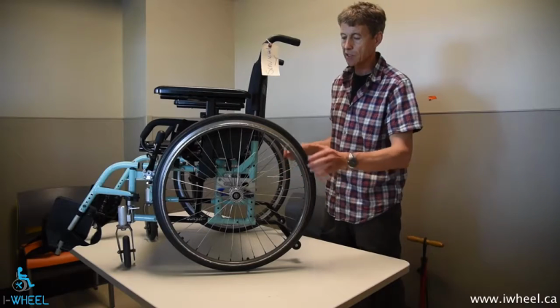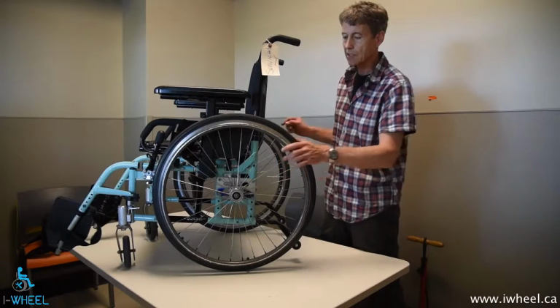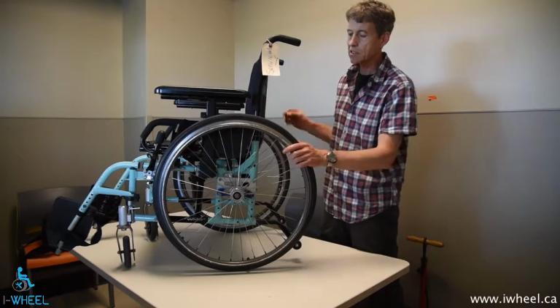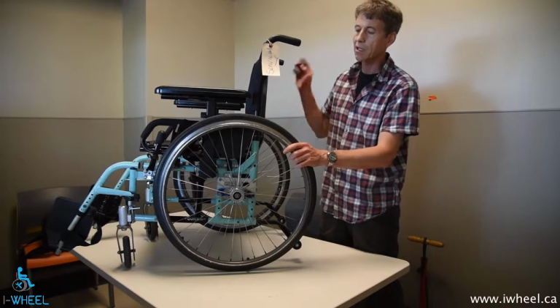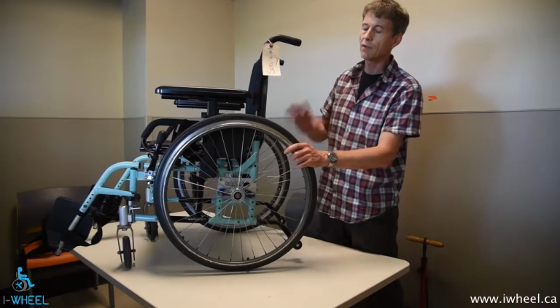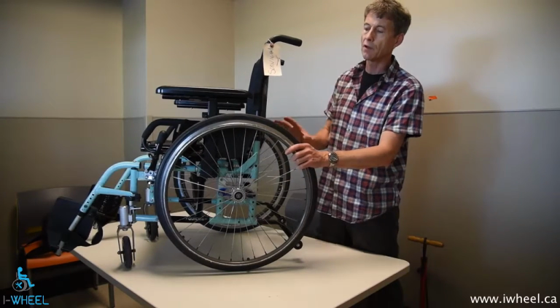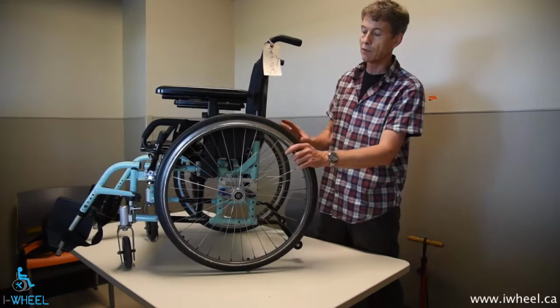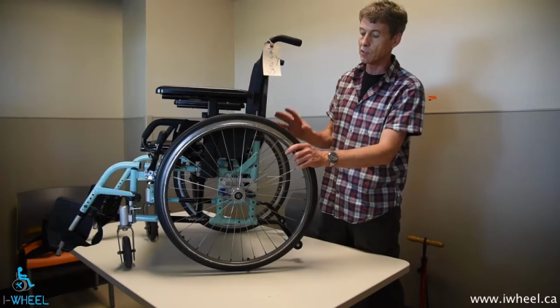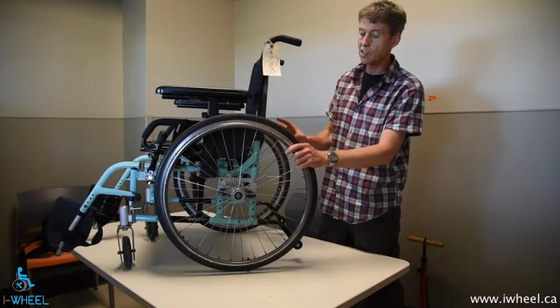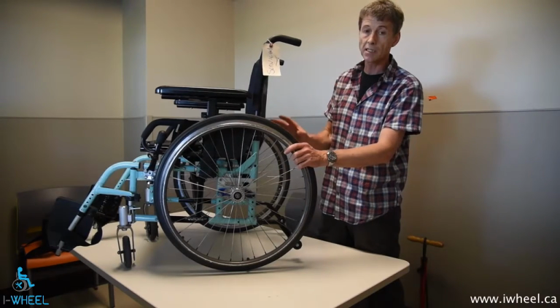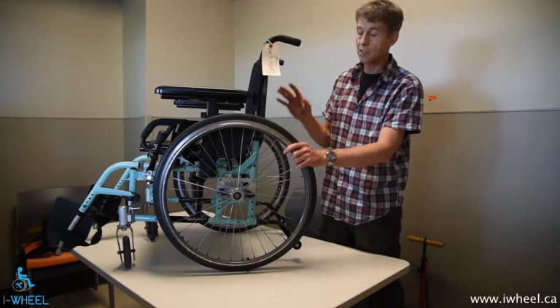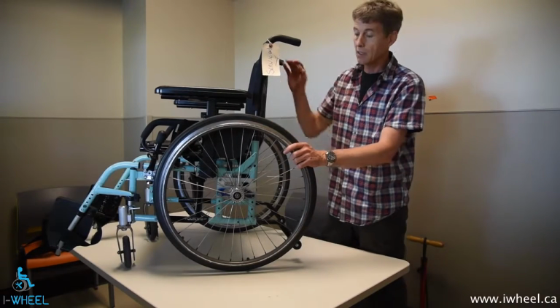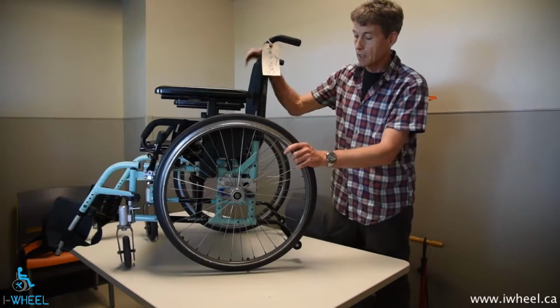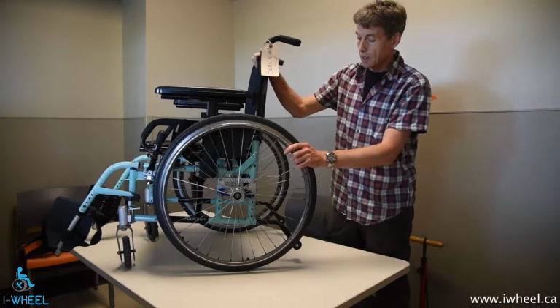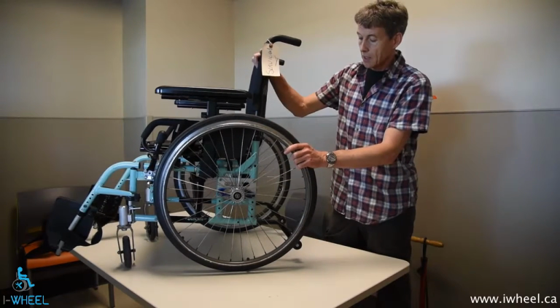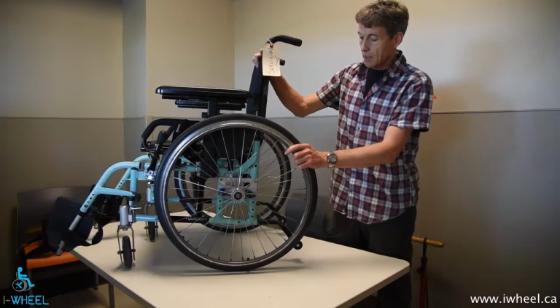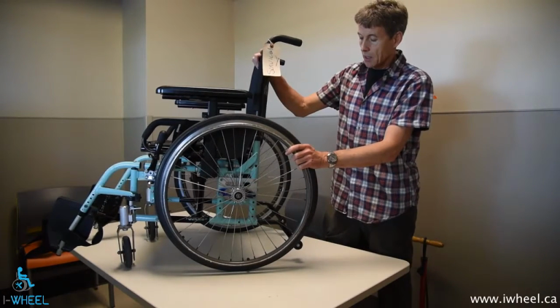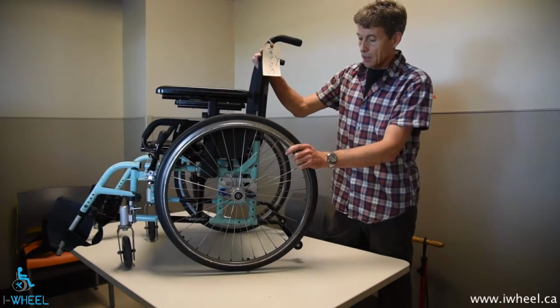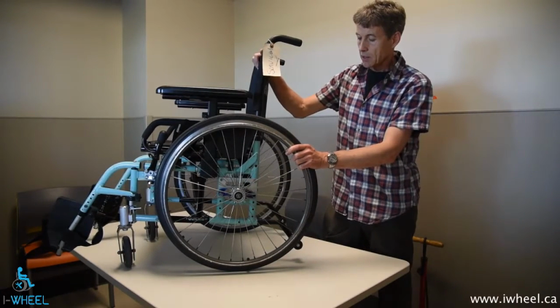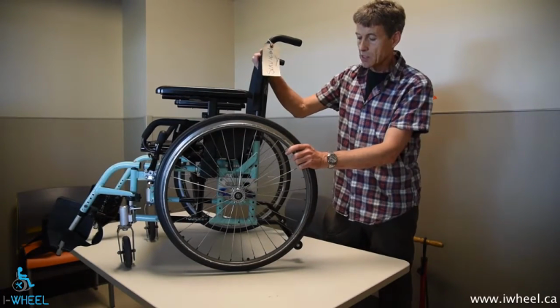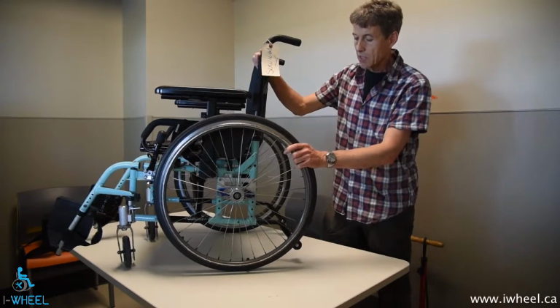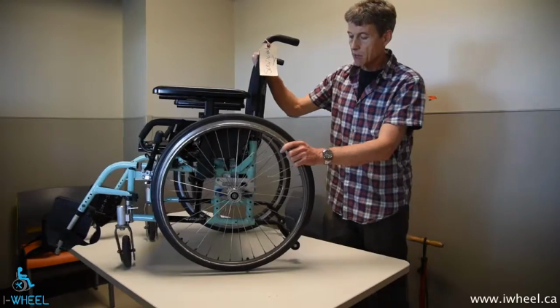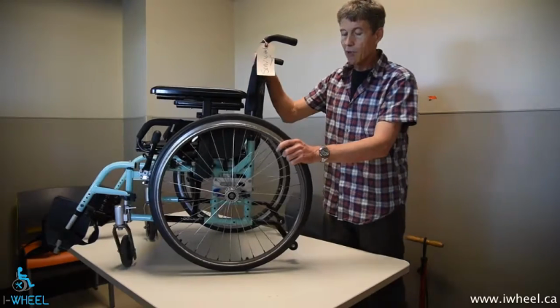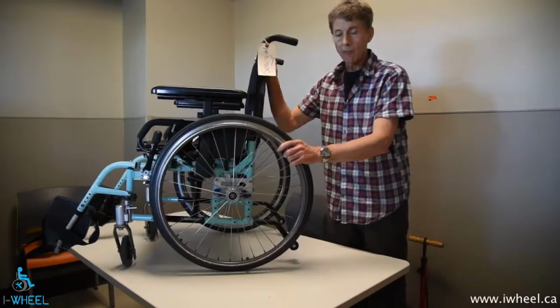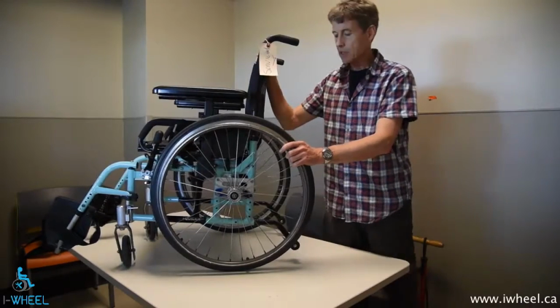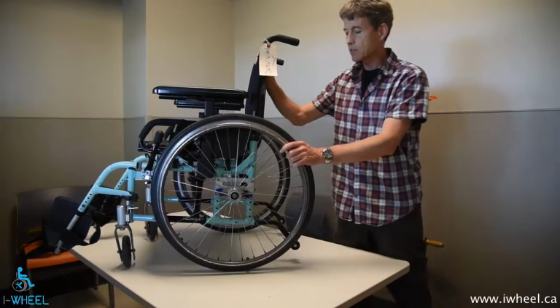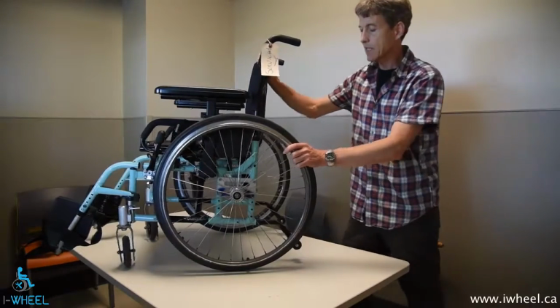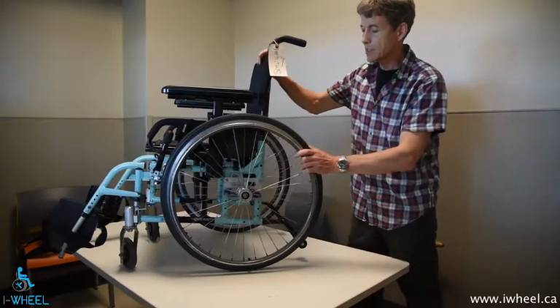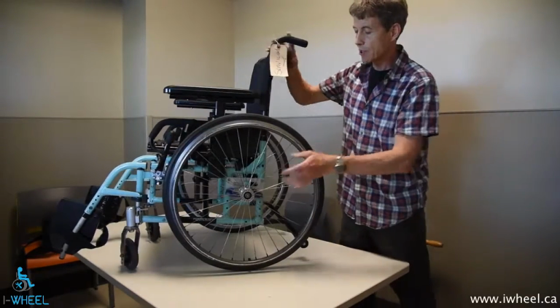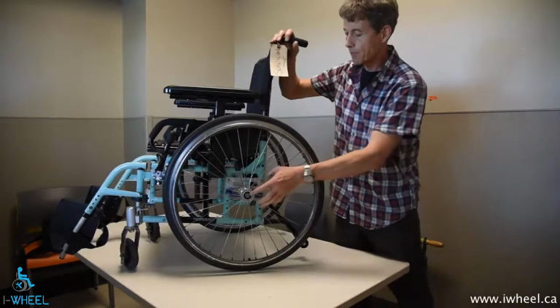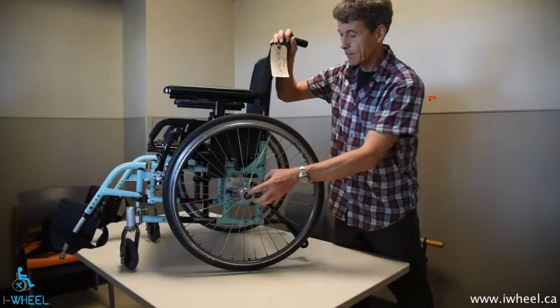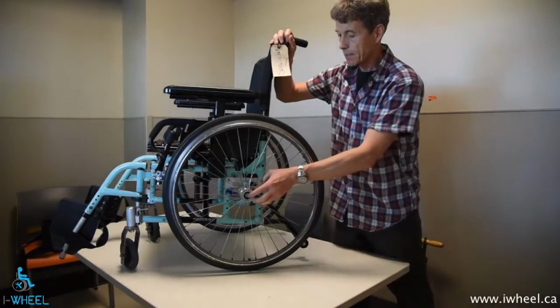Measure this distance, measure that distance. And if you have to adjust it, it's not an easy job.